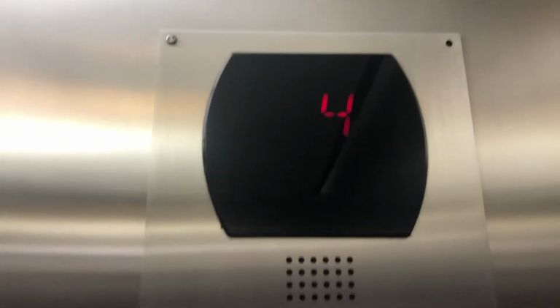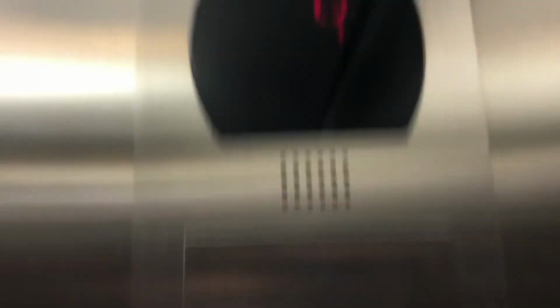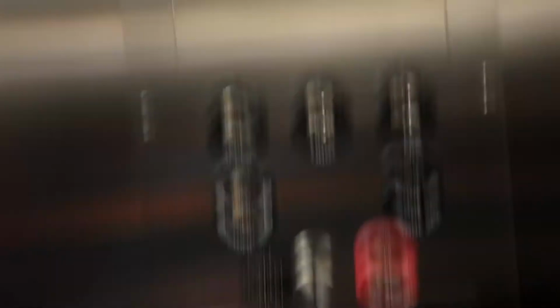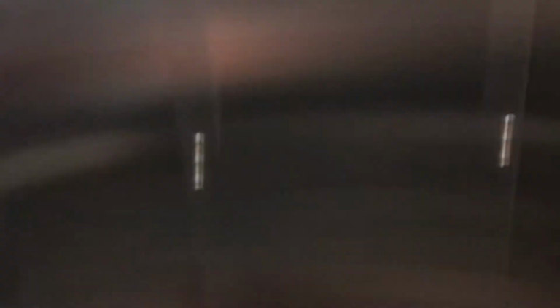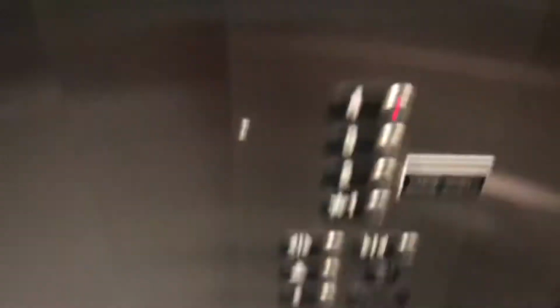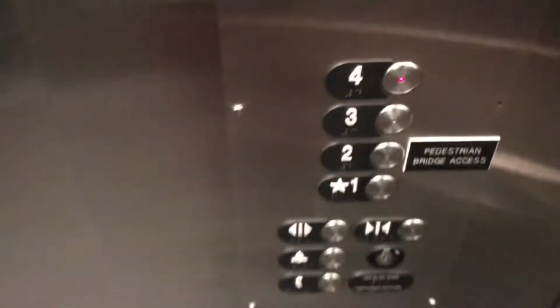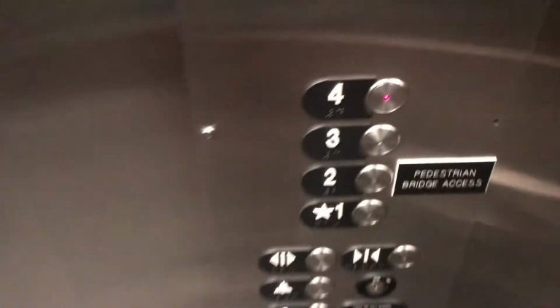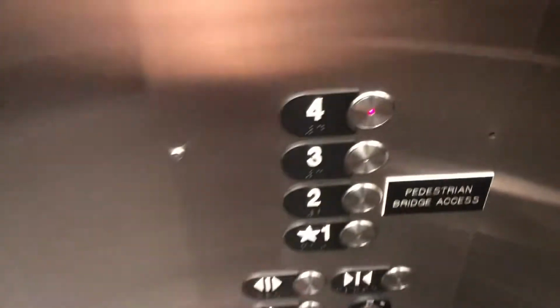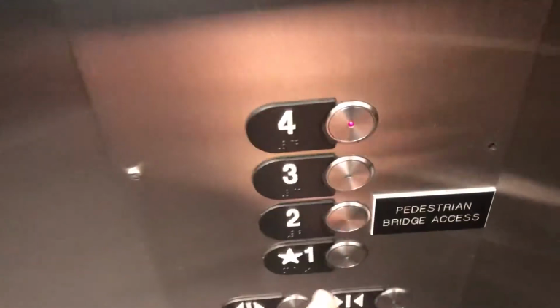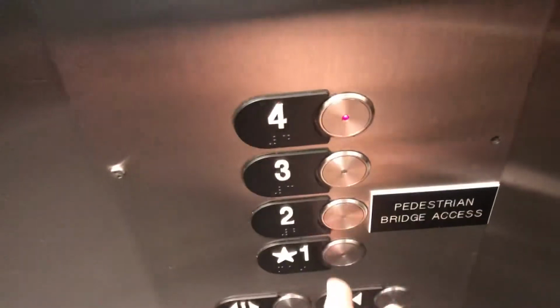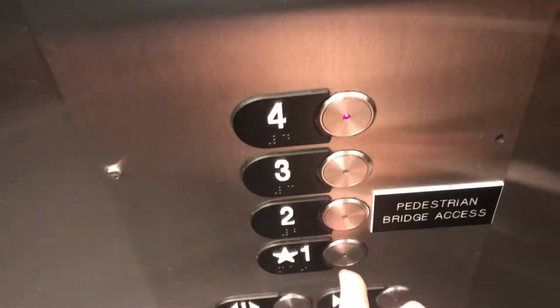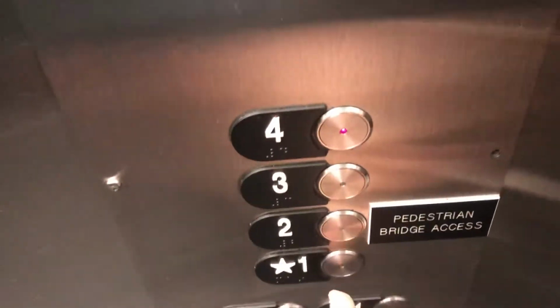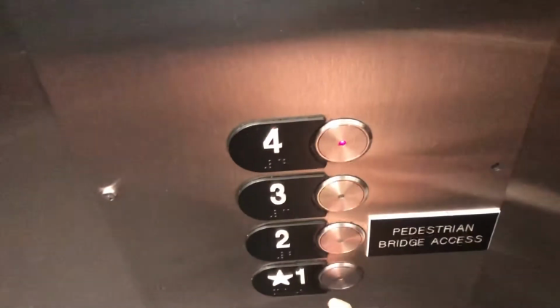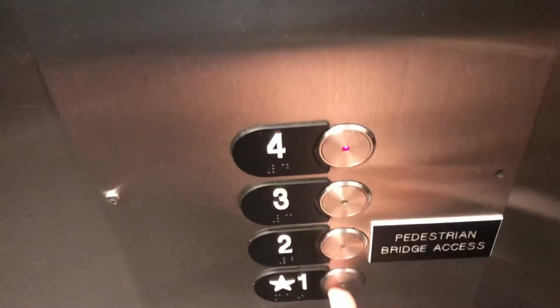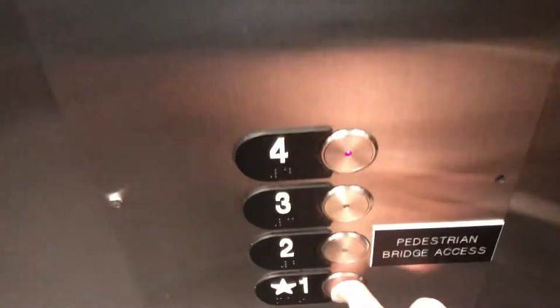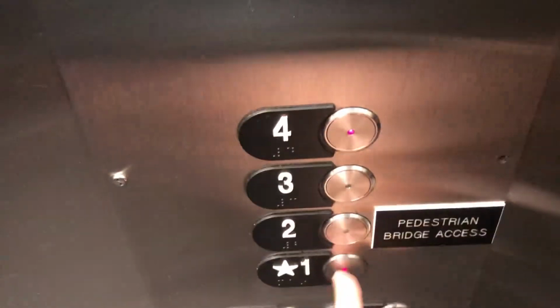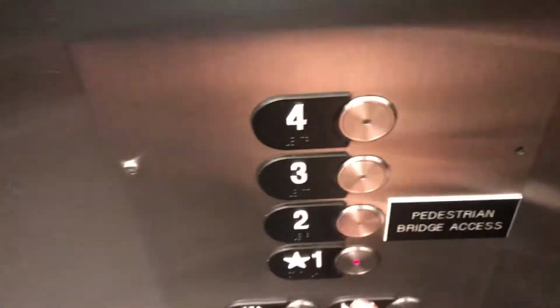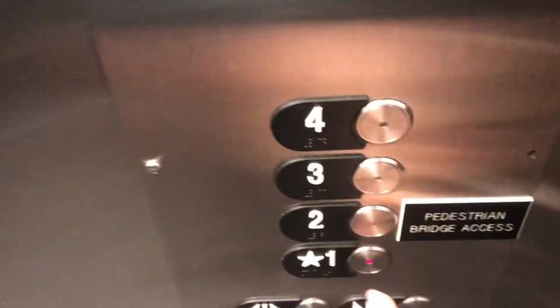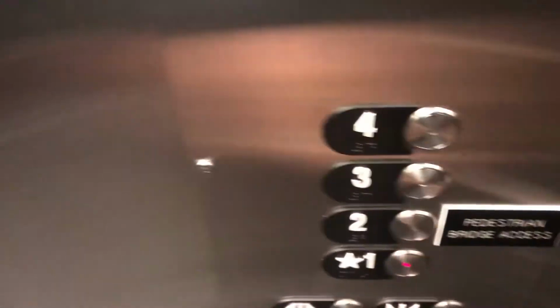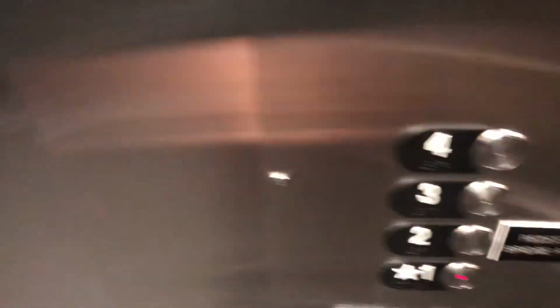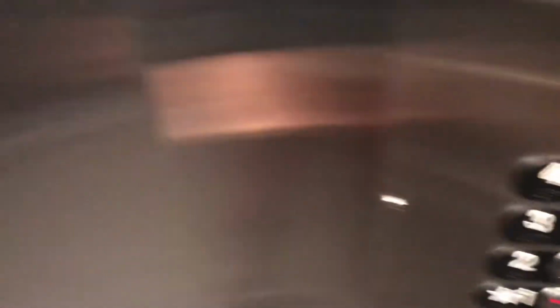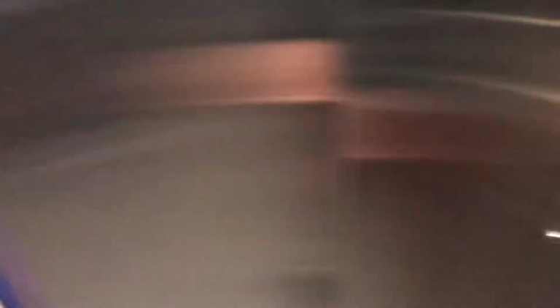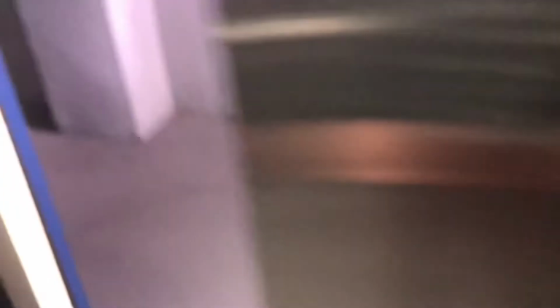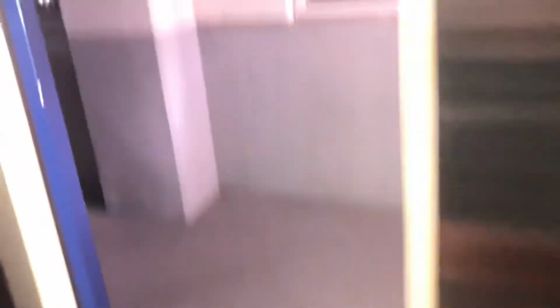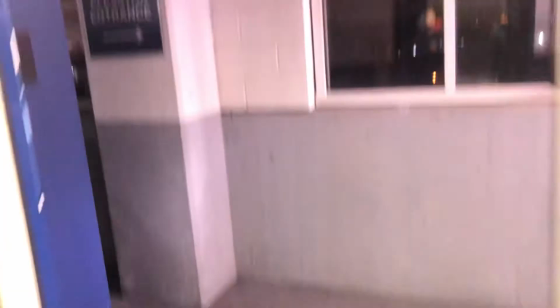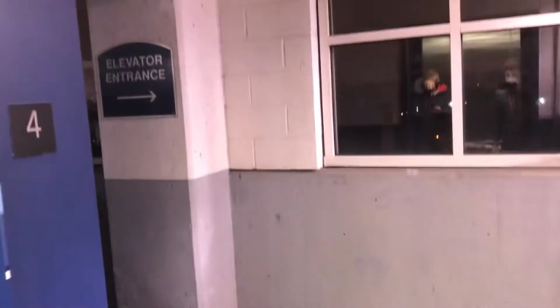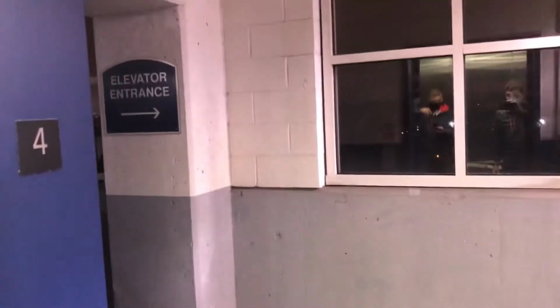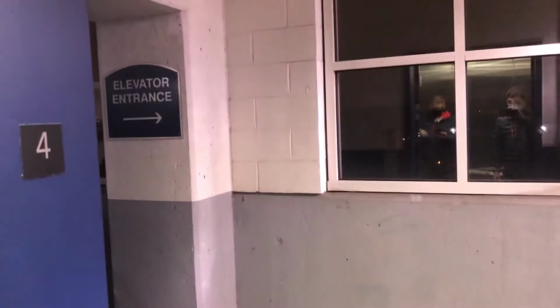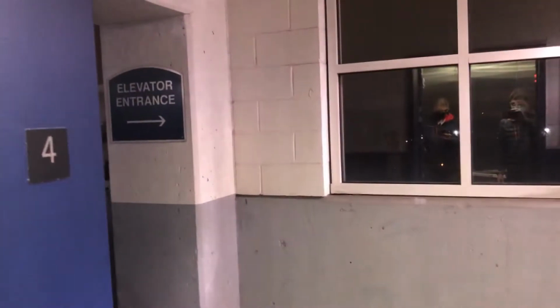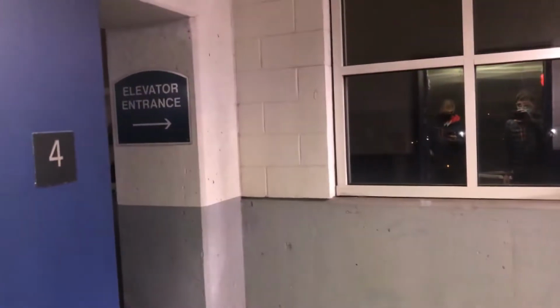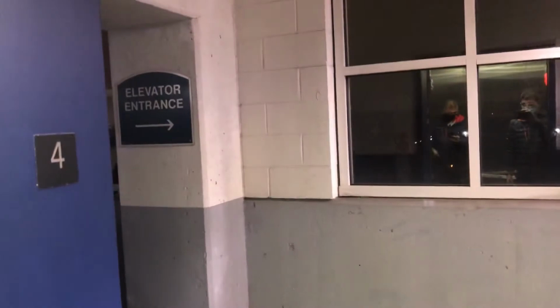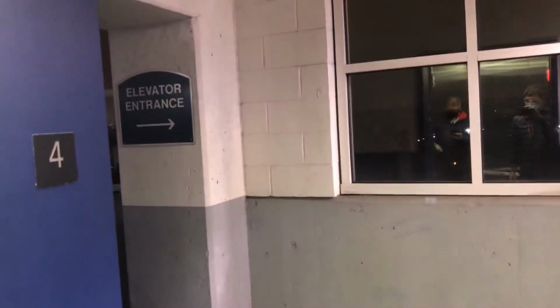Here are four, one — four floor, it looks like.